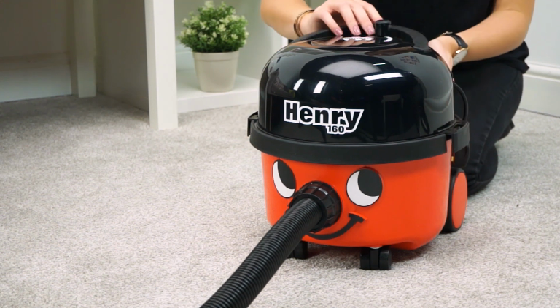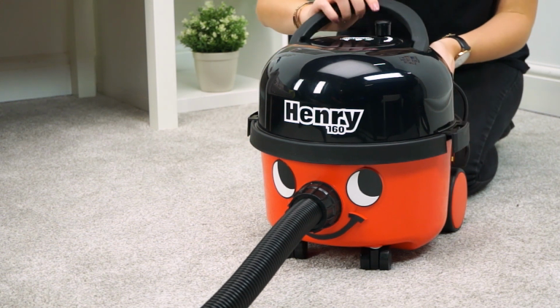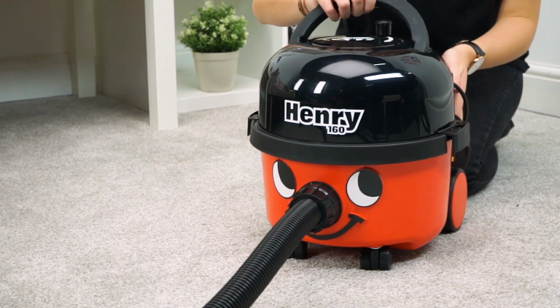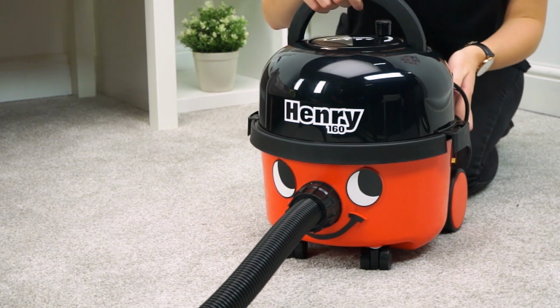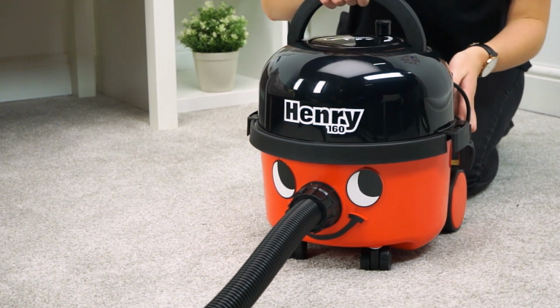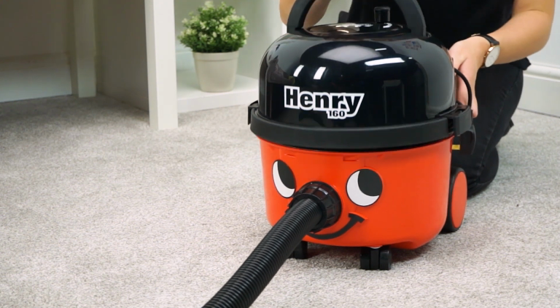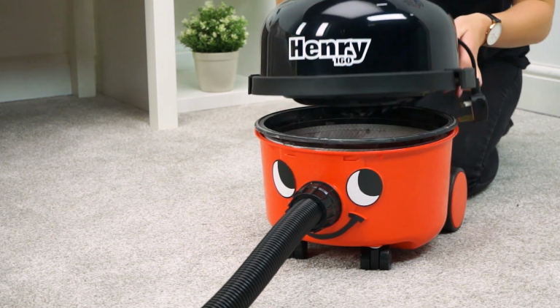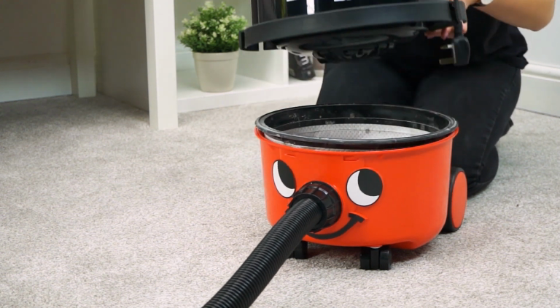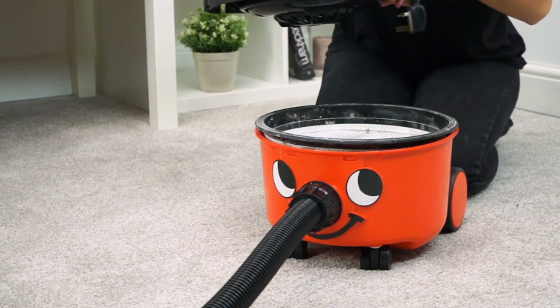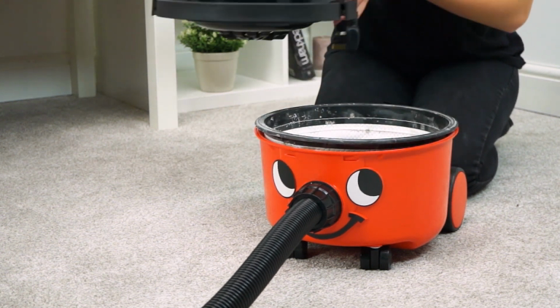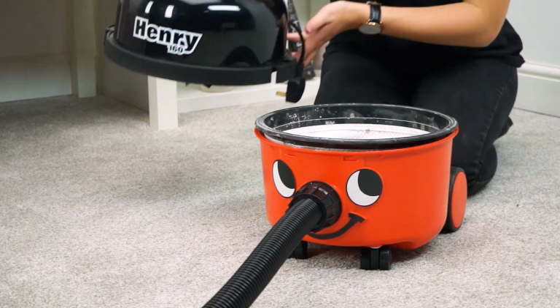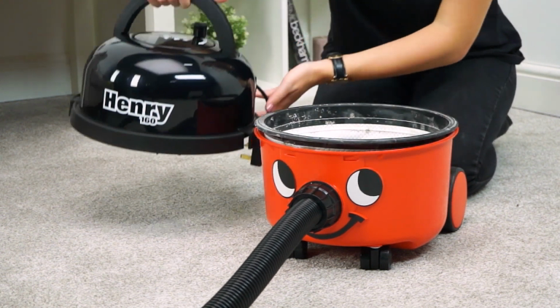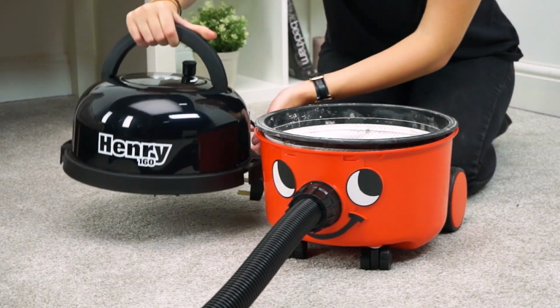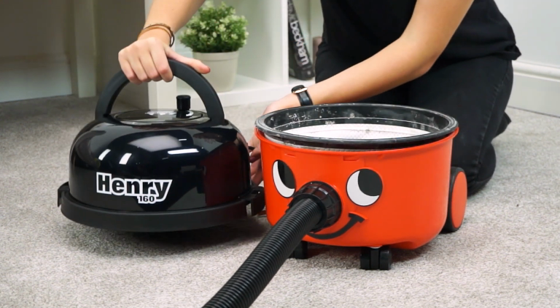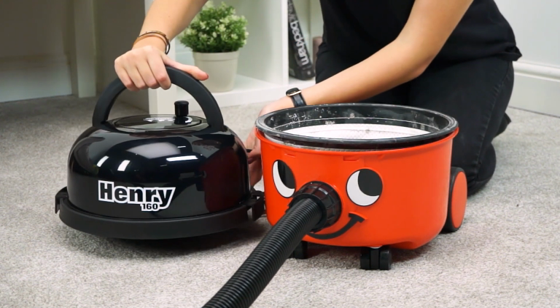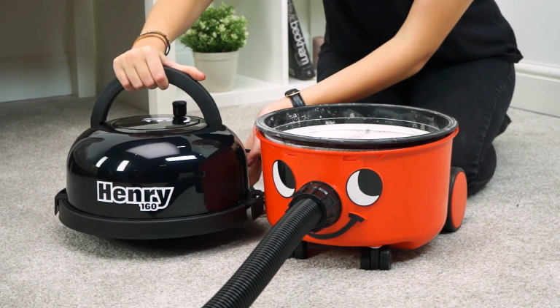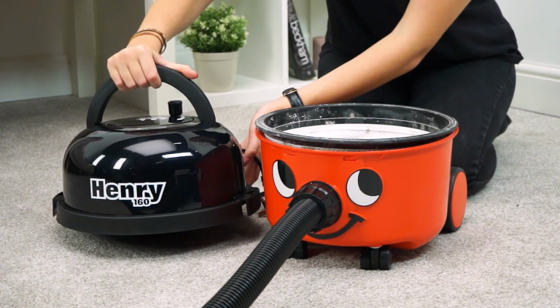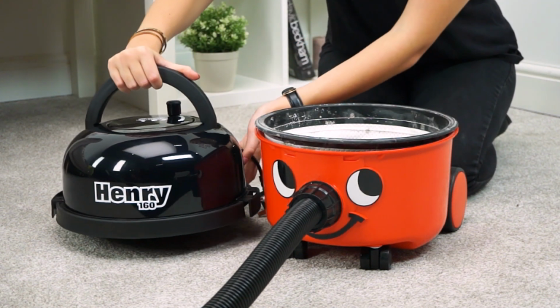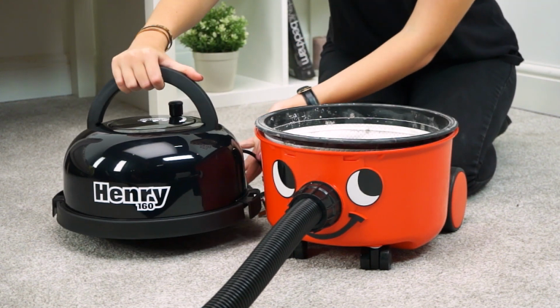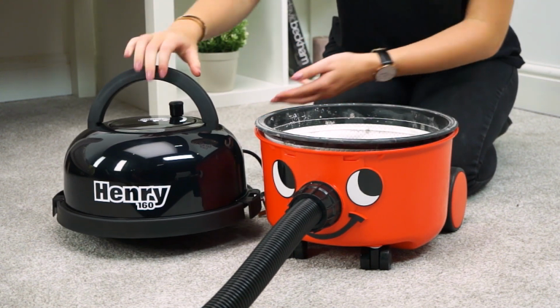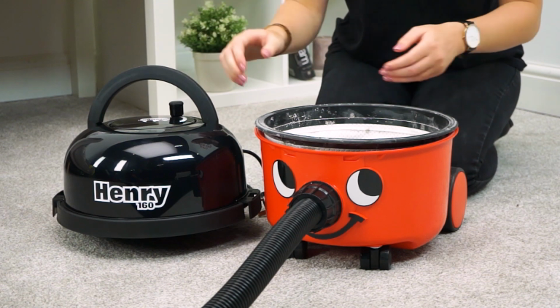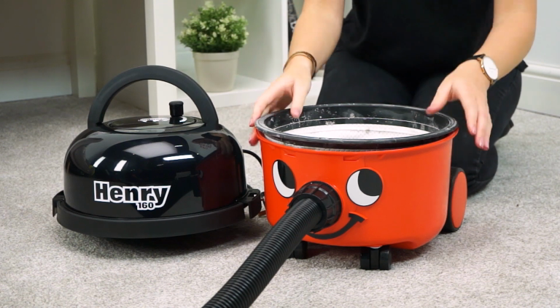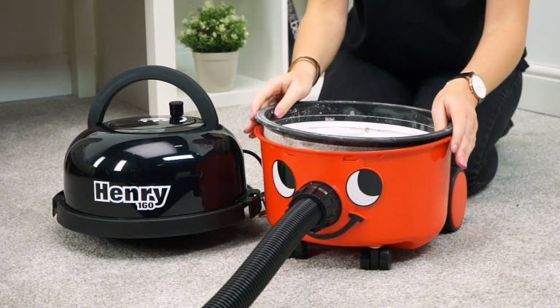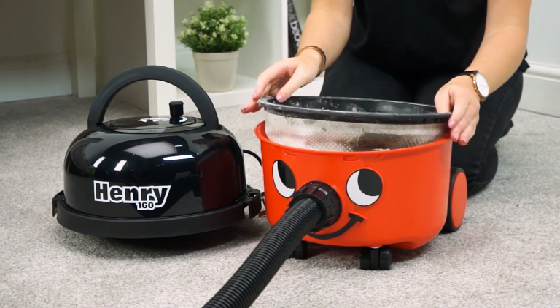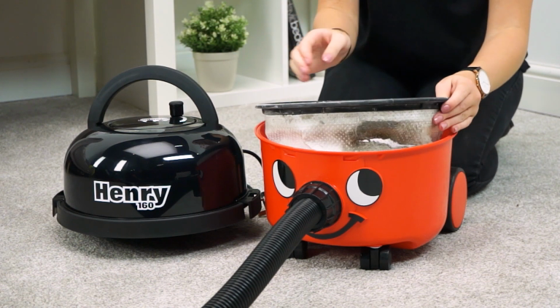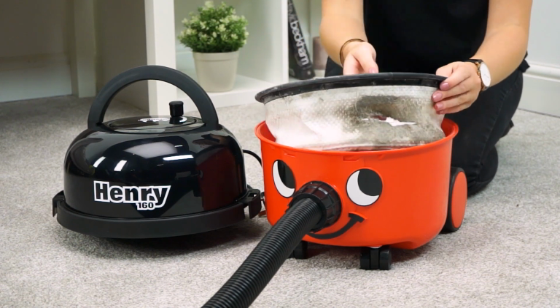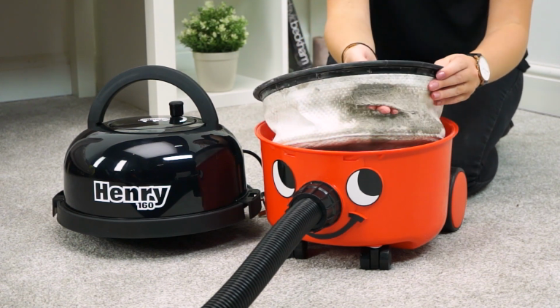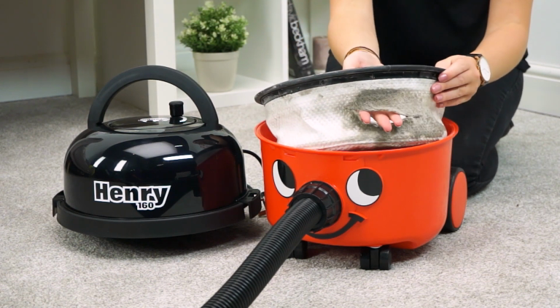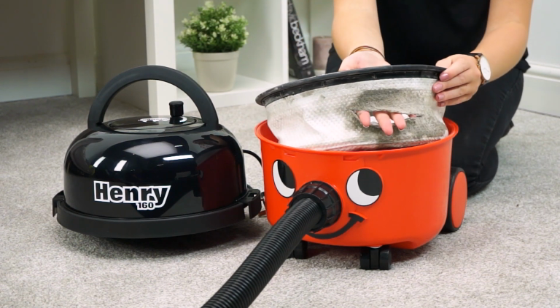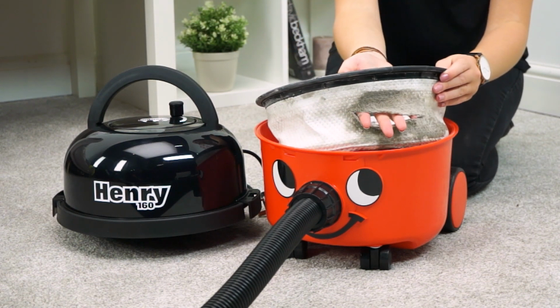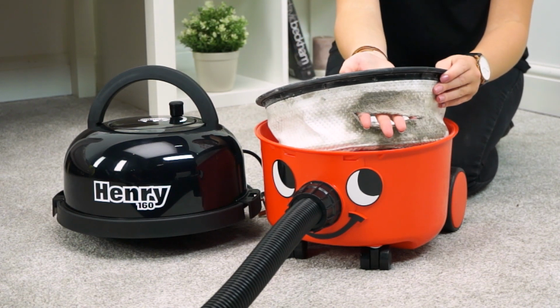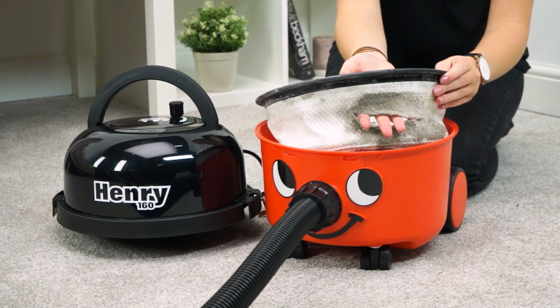Henry's filter doesn't need regular replacement, but you might want to replace your filter if it's become damaged.